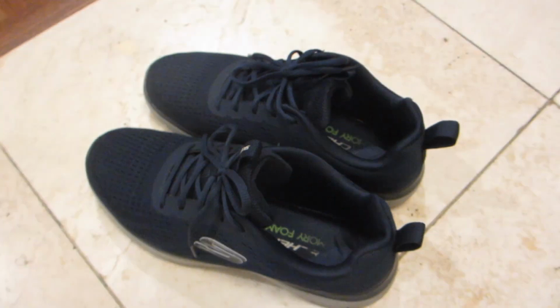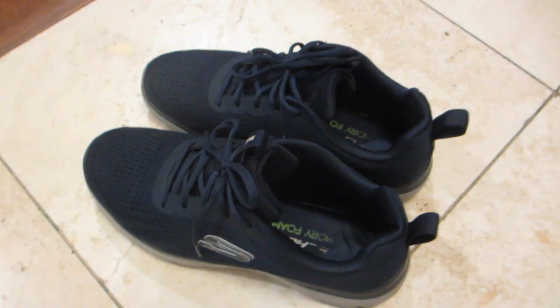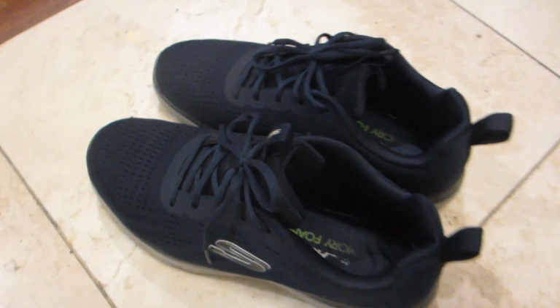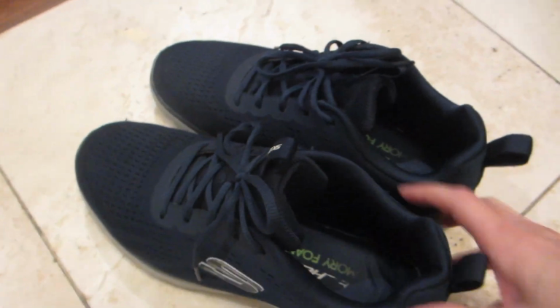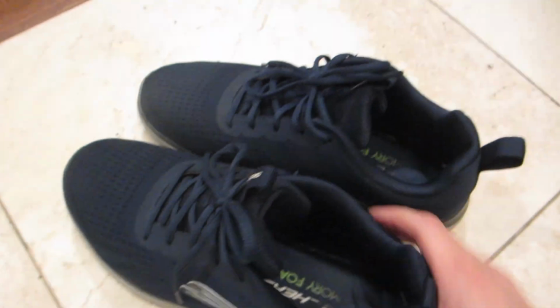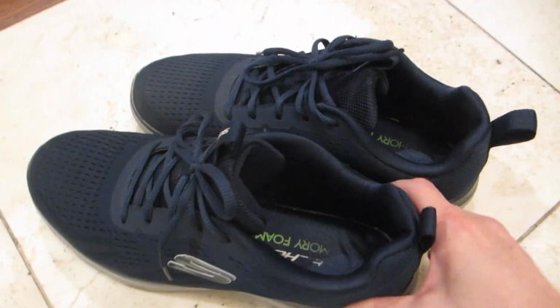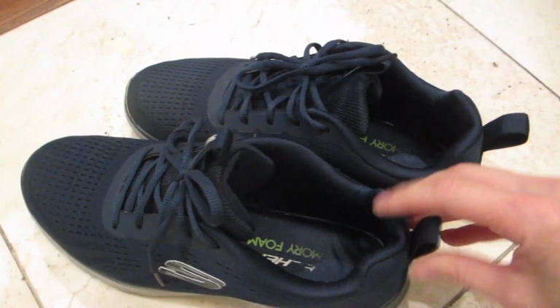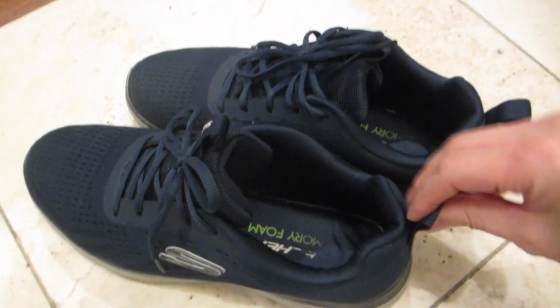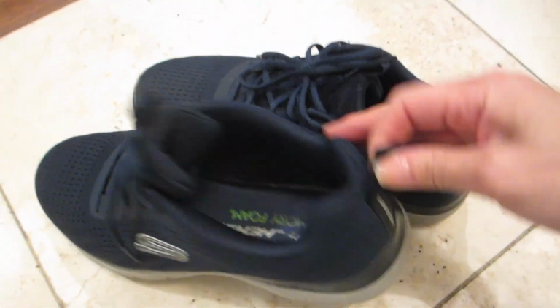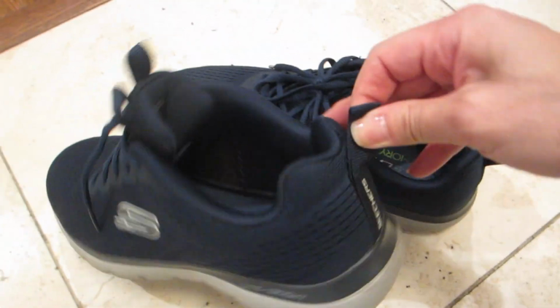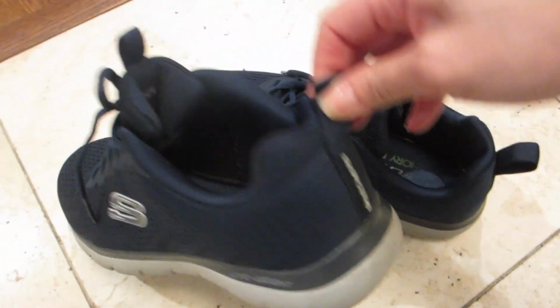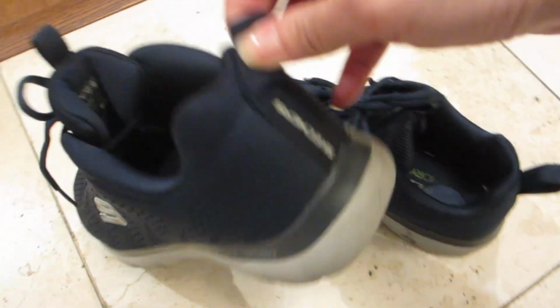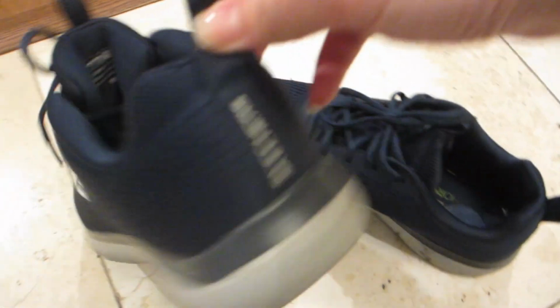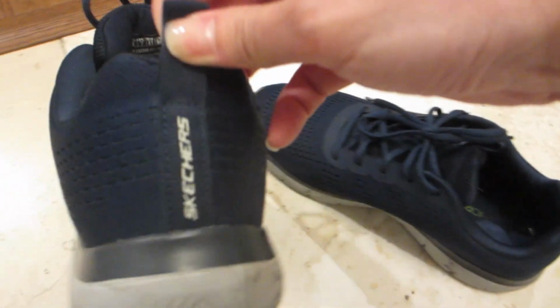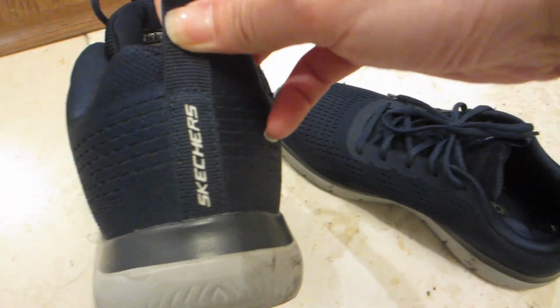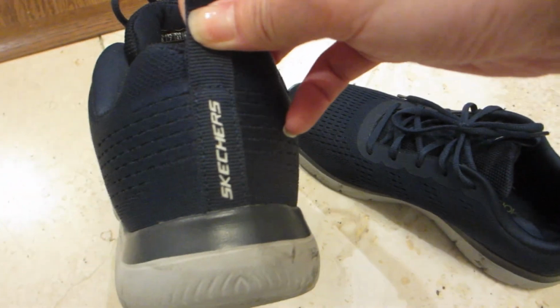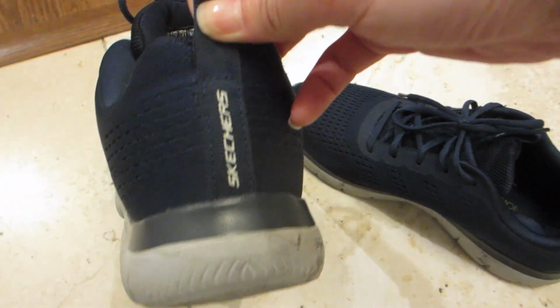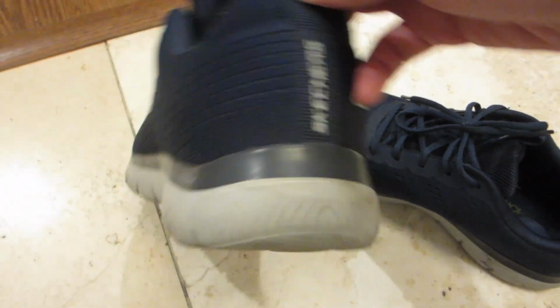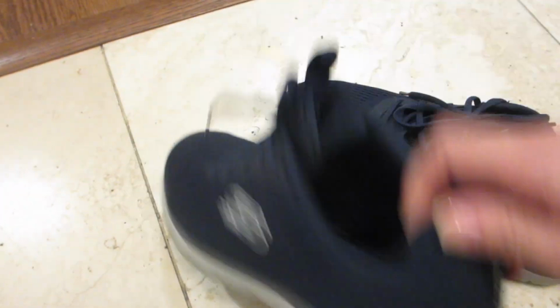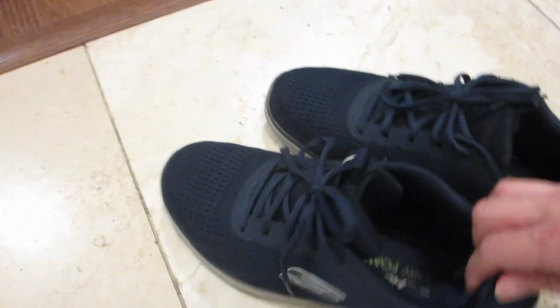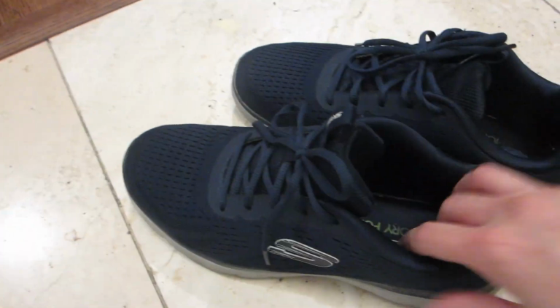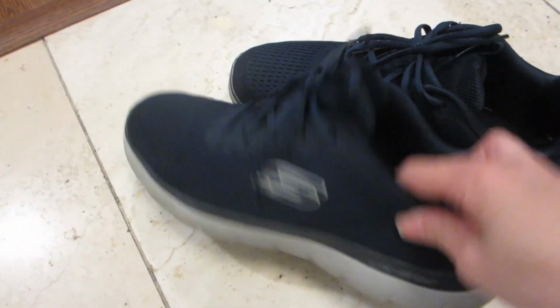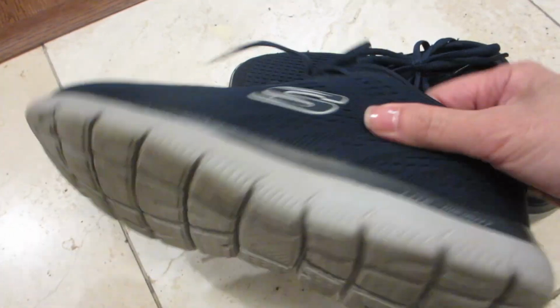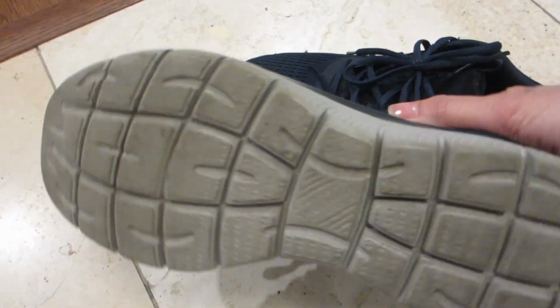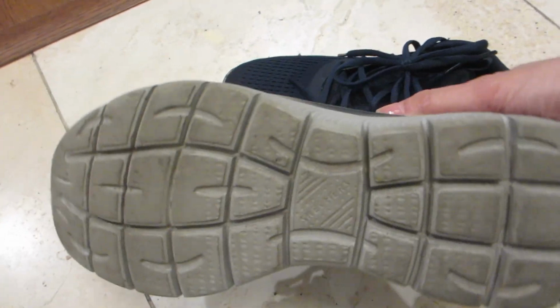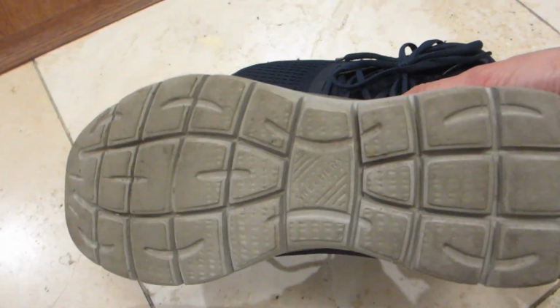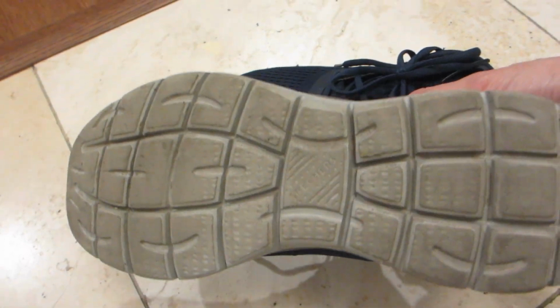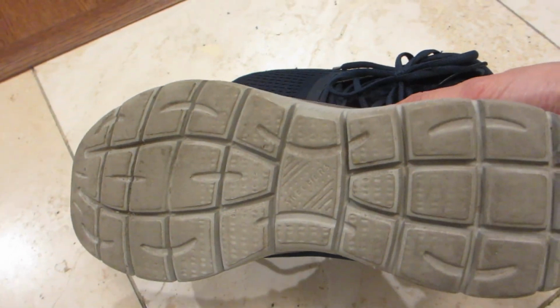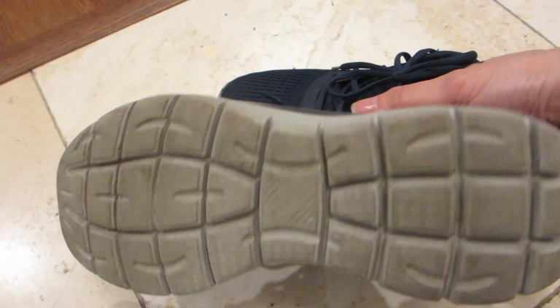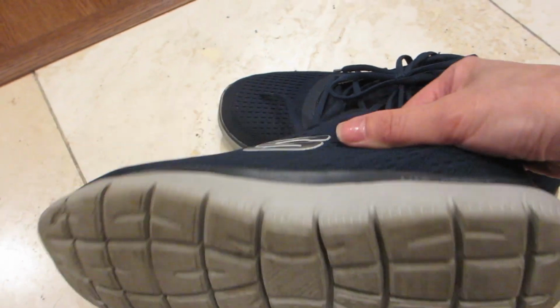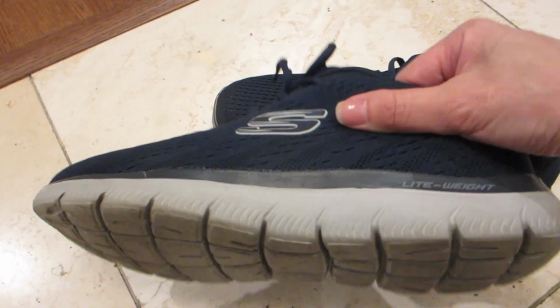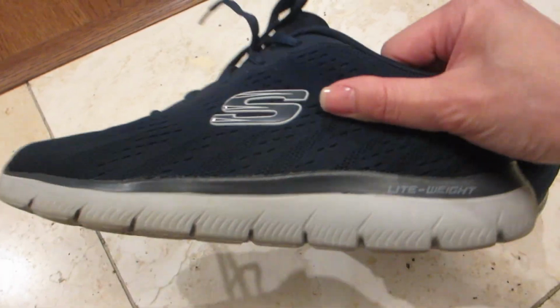Hey guys, today we're taking a look at the Skechers Trainers for Men. They also have the same ones available for boys.